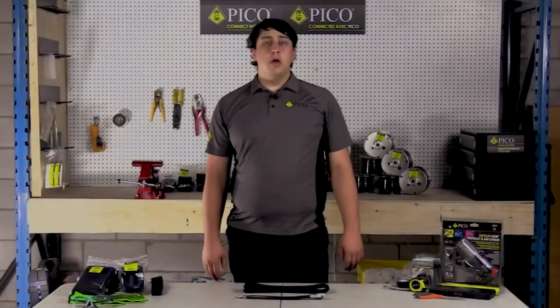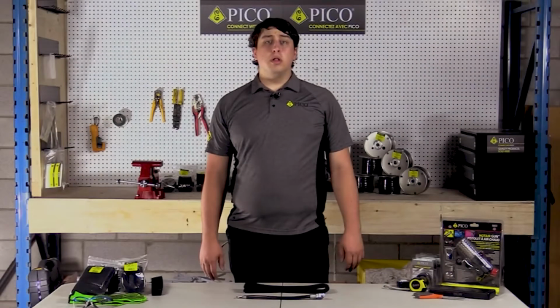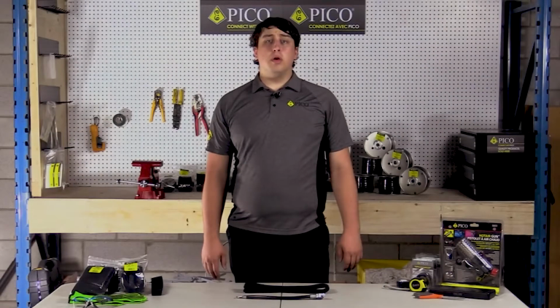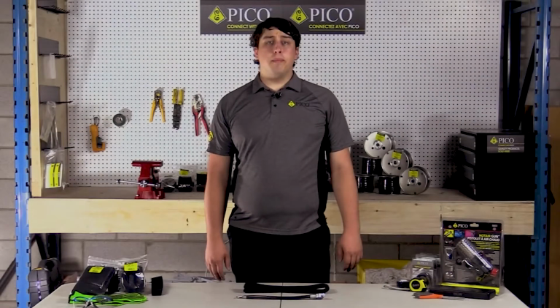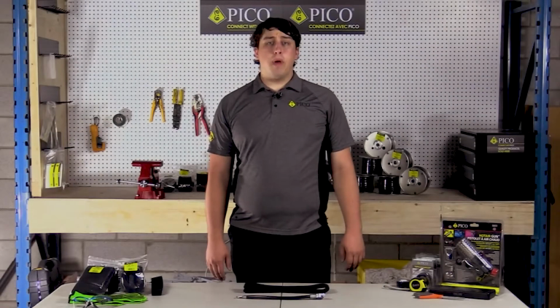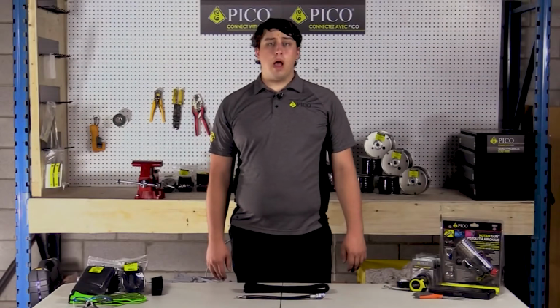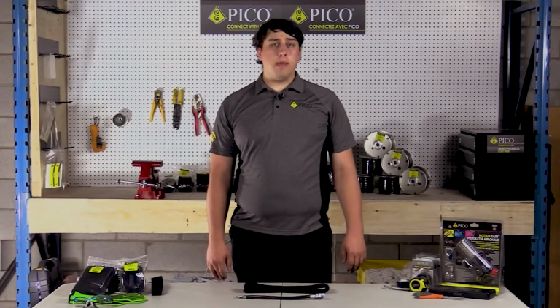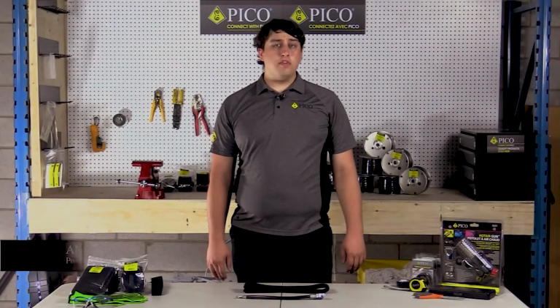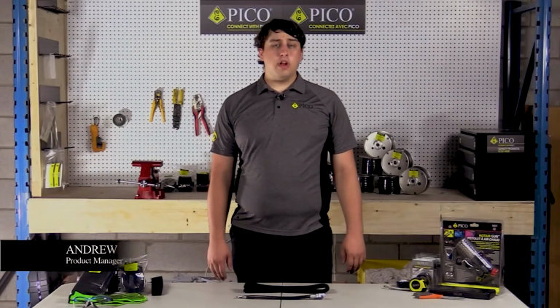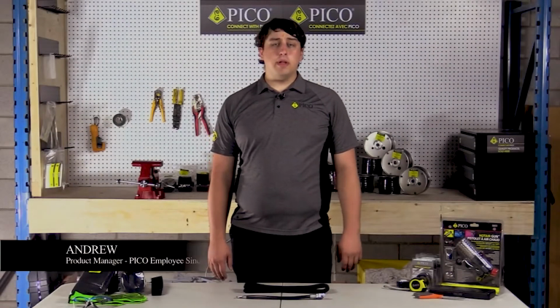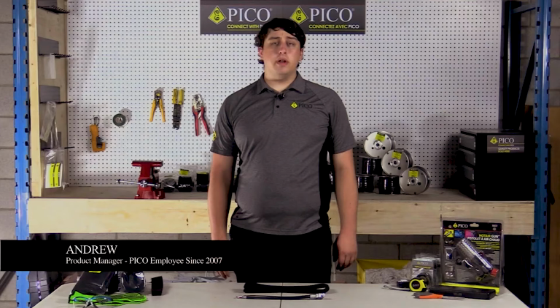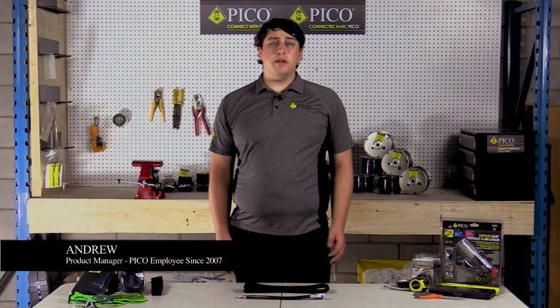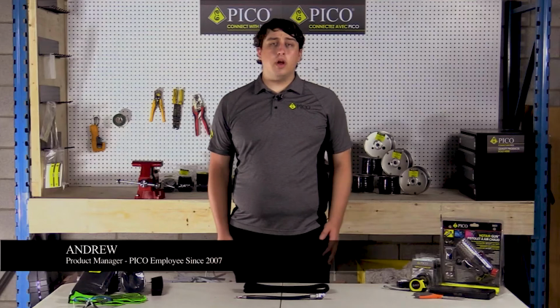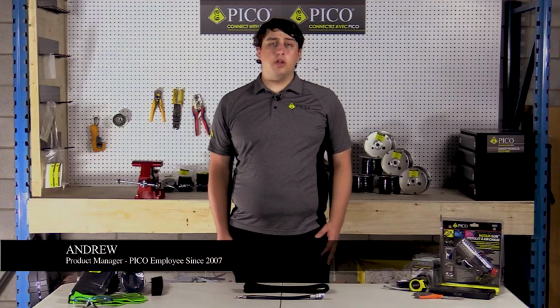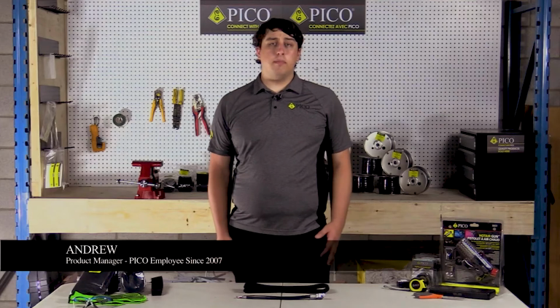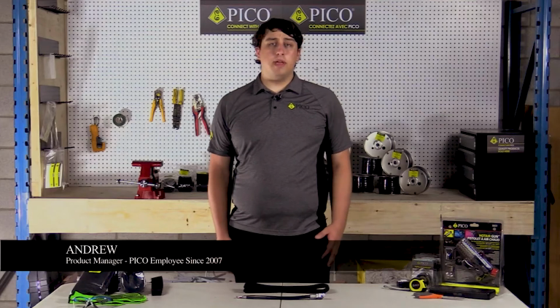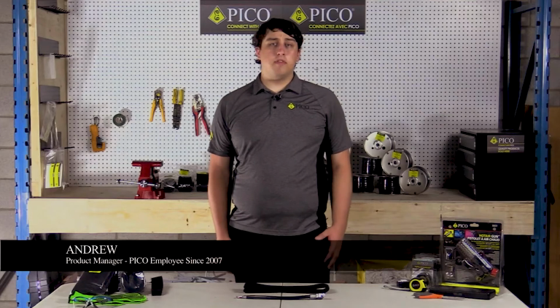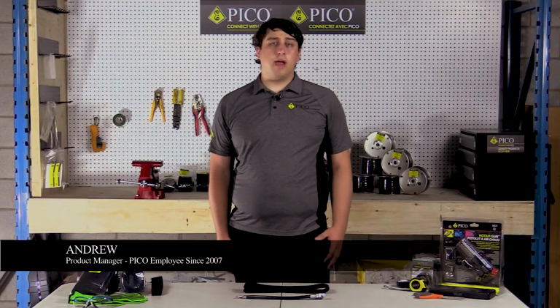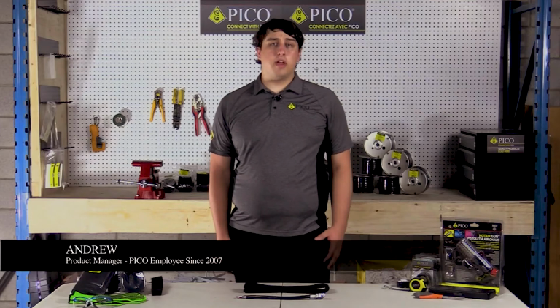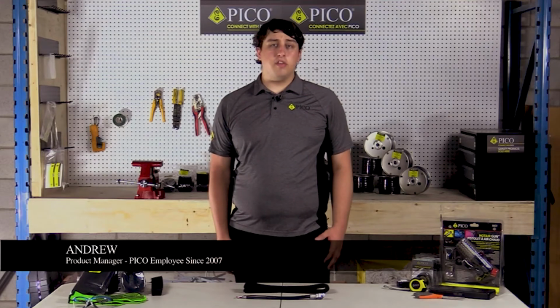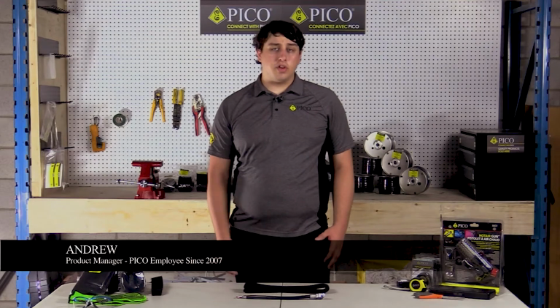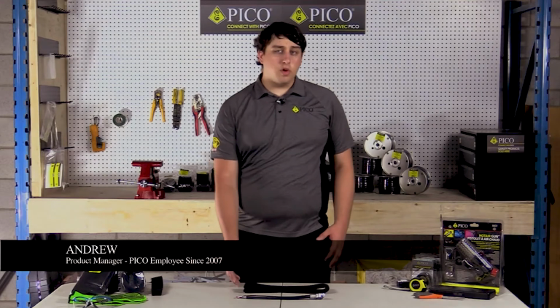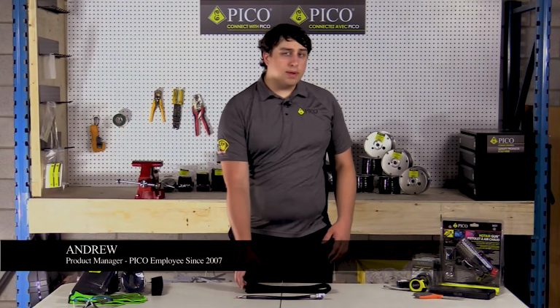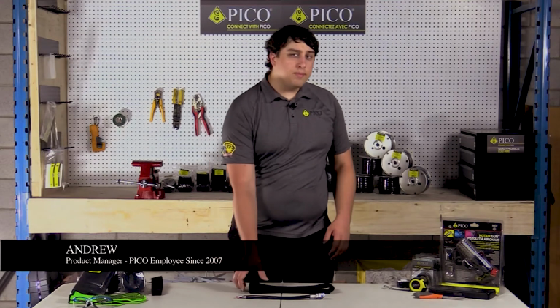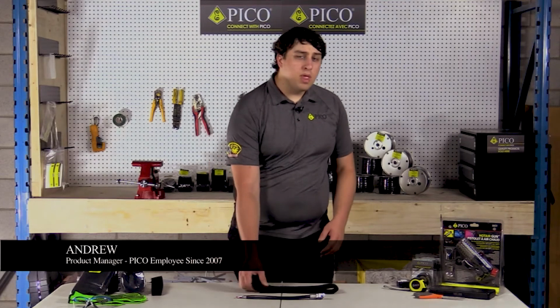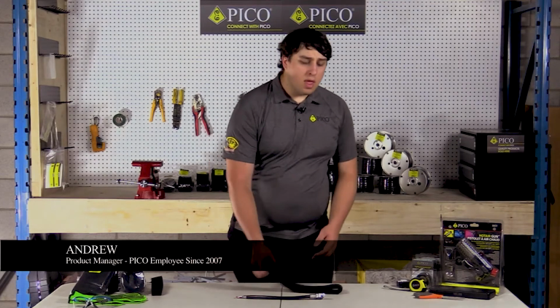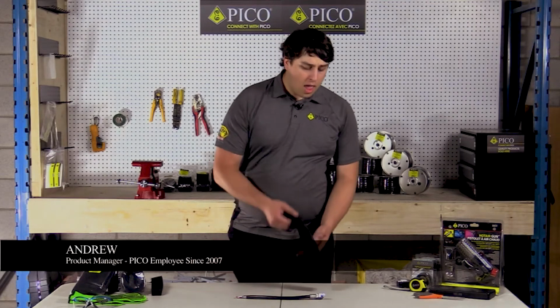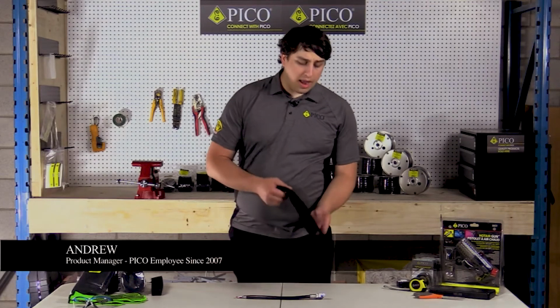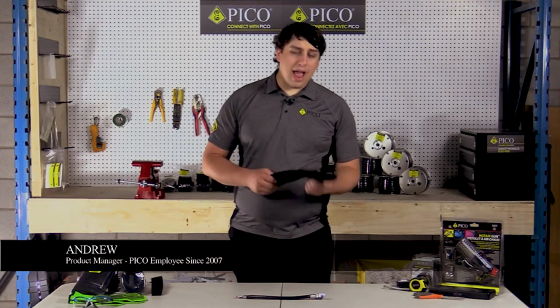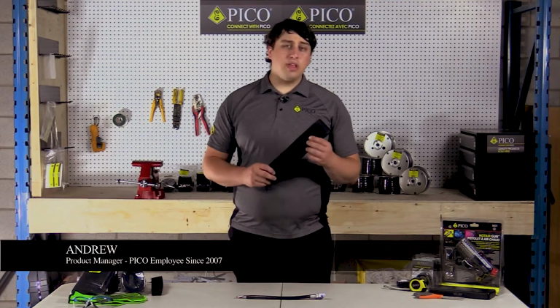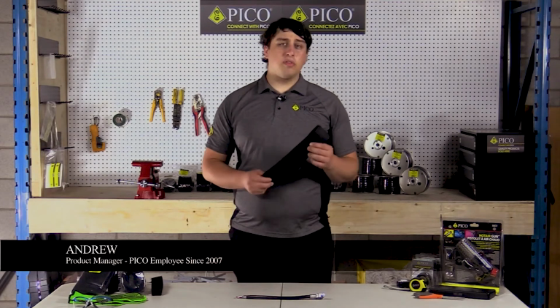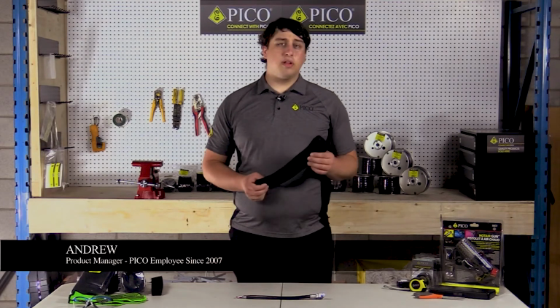Hello, I'm Andrew and I'm here today to talk to you about Pico's fabric heat shrink tubing and how to use it.